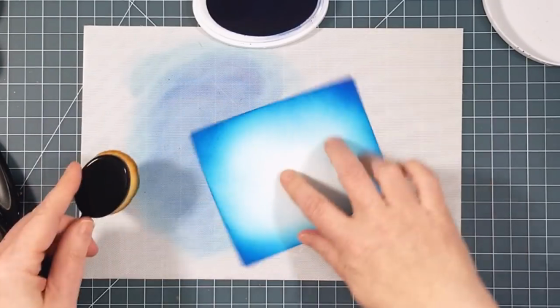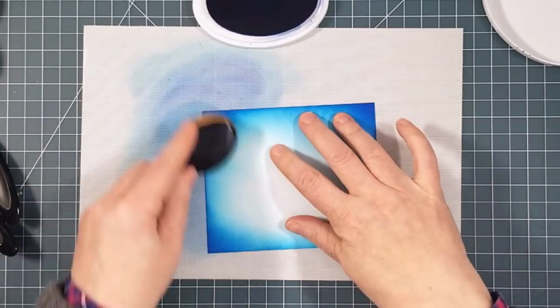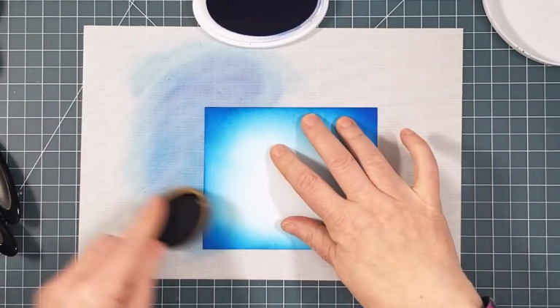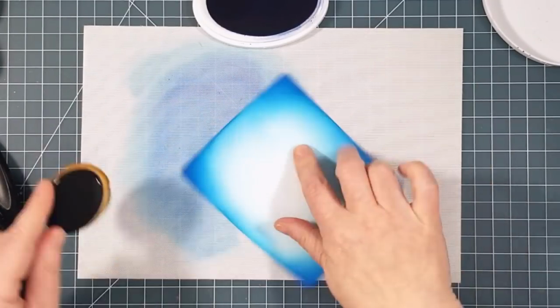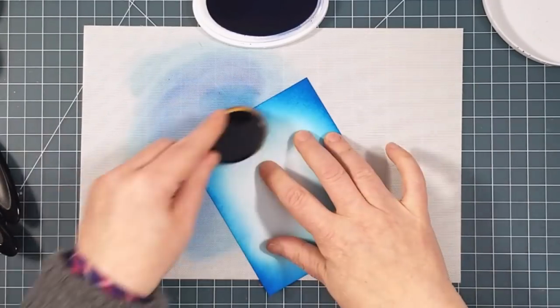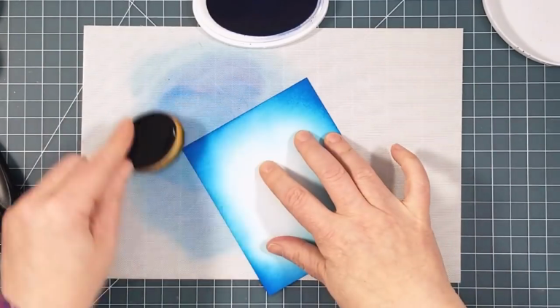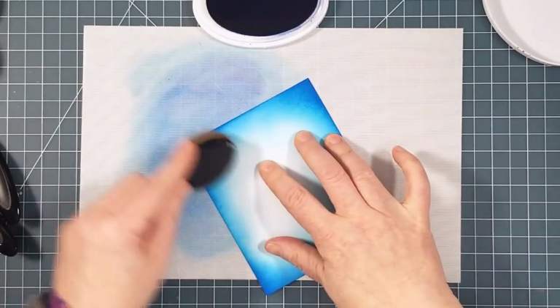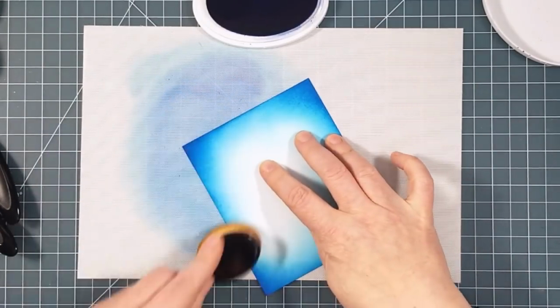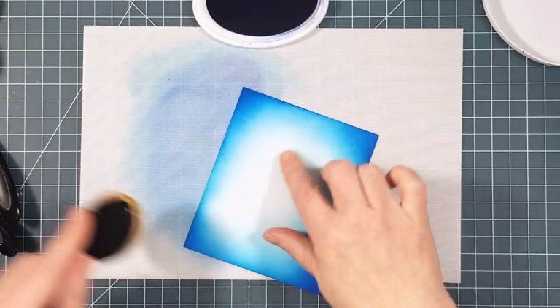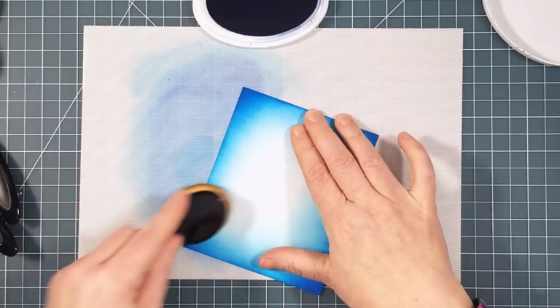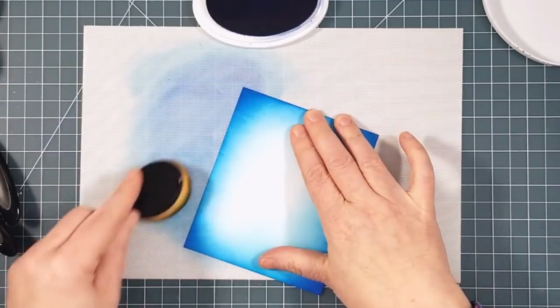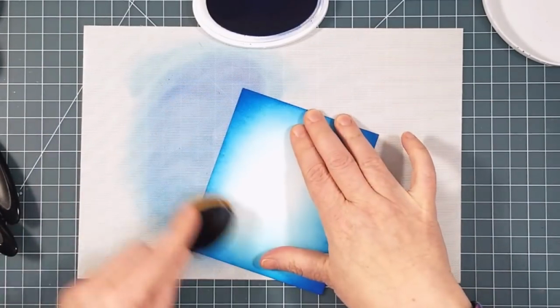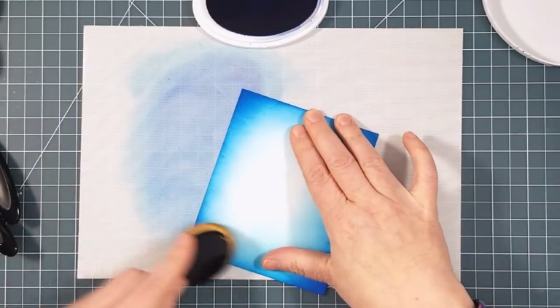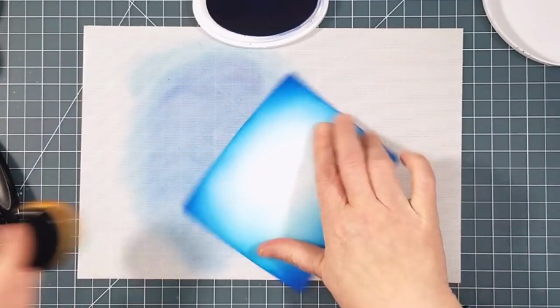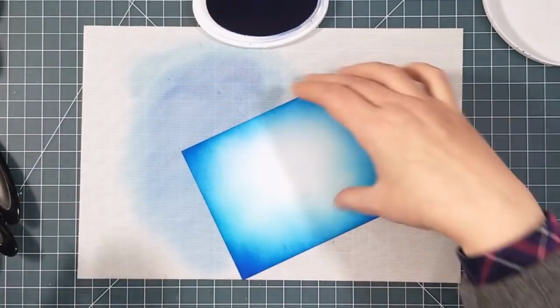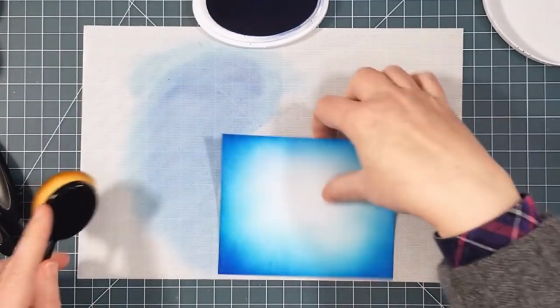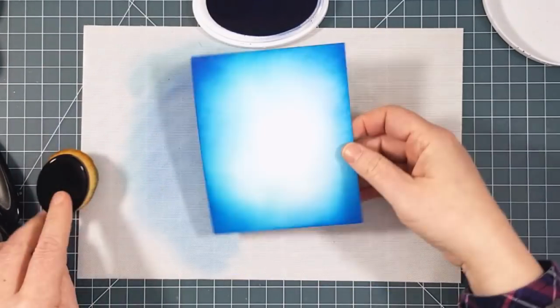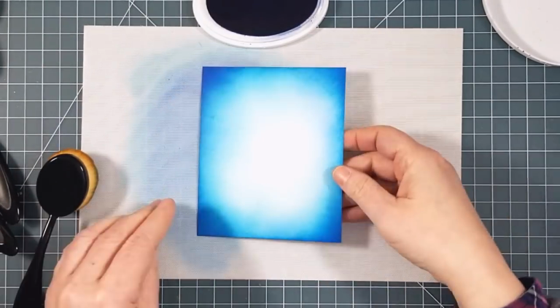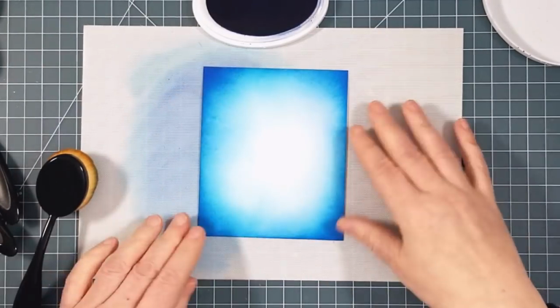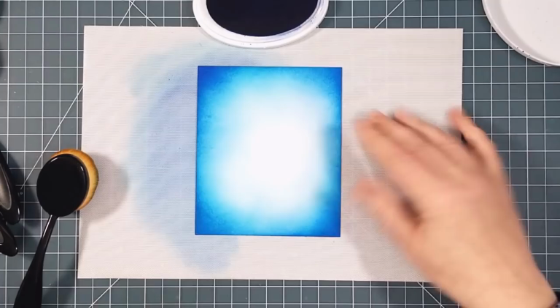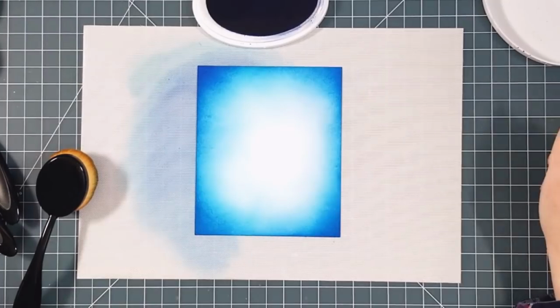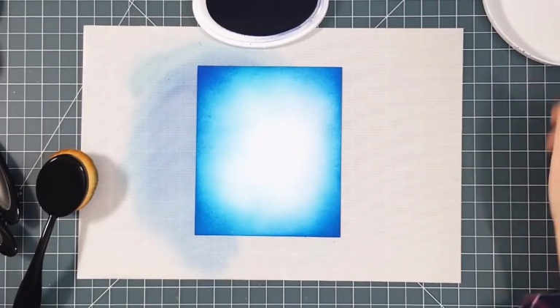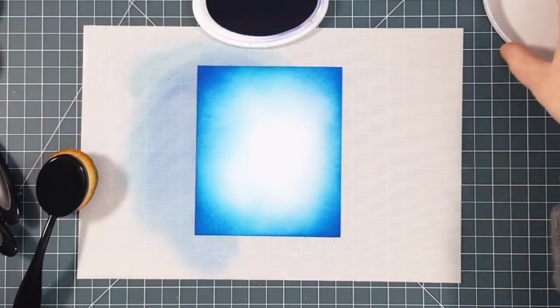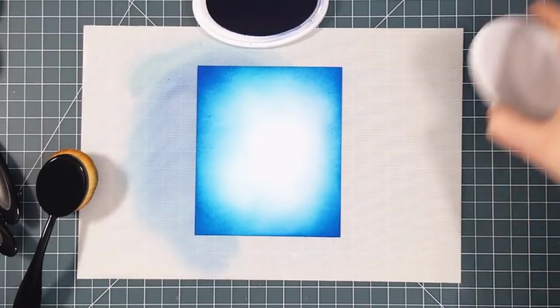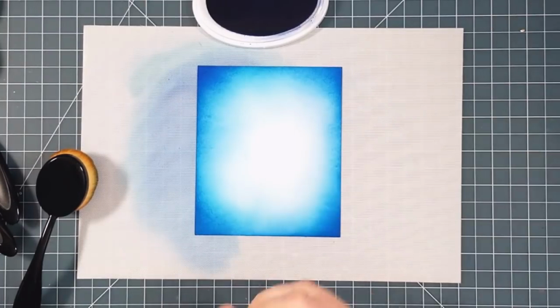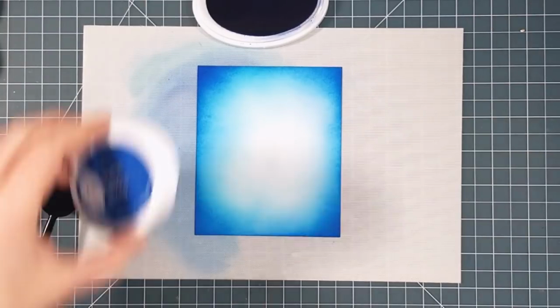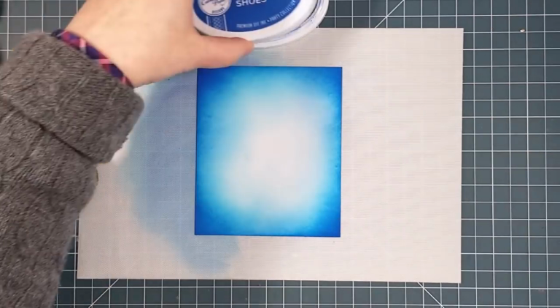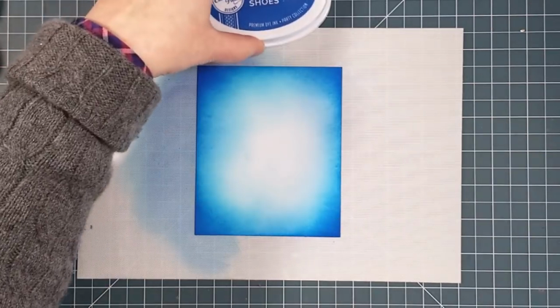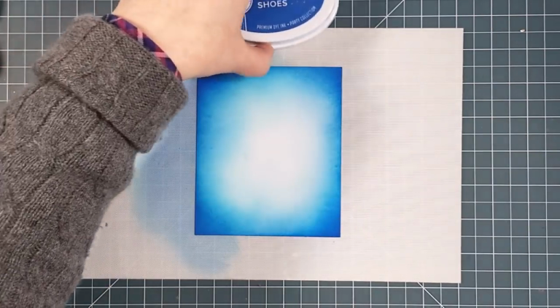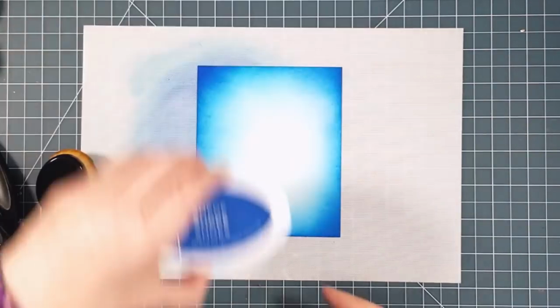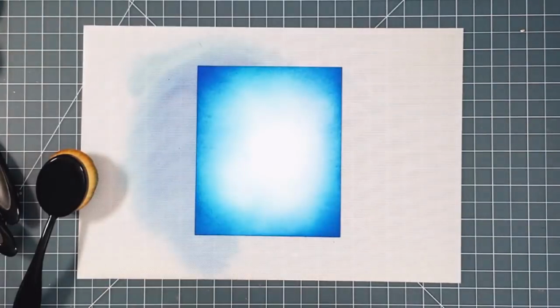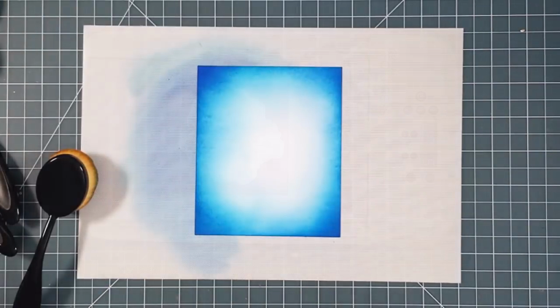Here's my completed background panel. See how it fades from the darkest to clear white in the center — it seems to glow.